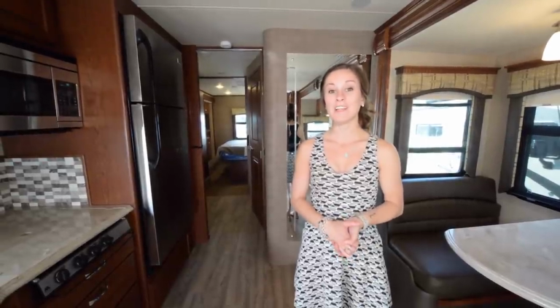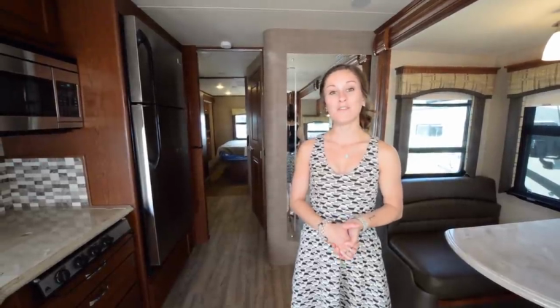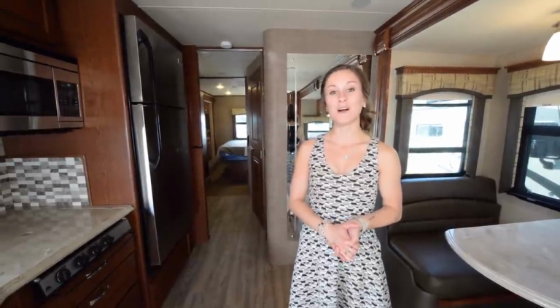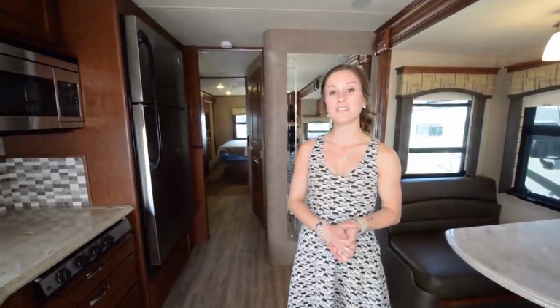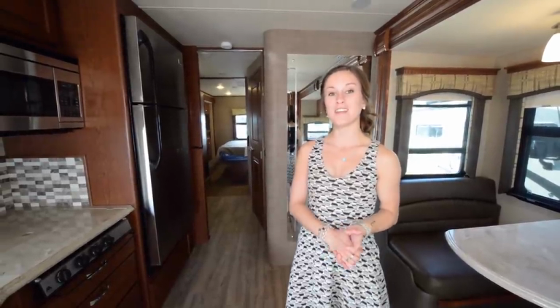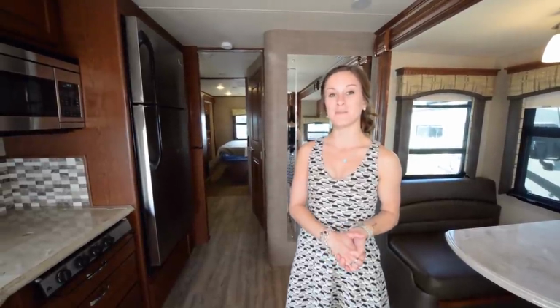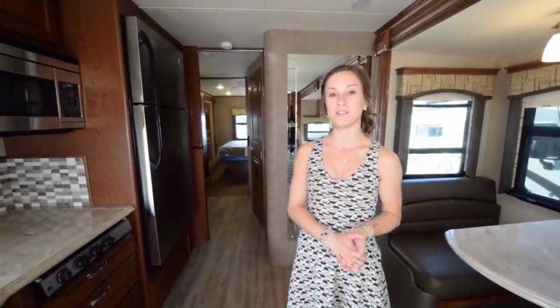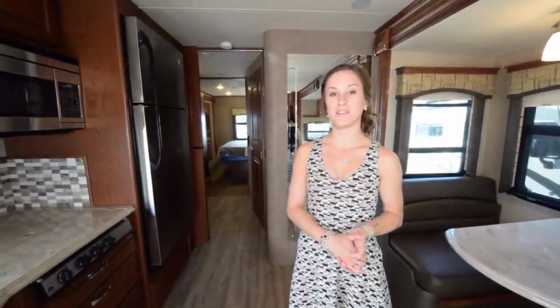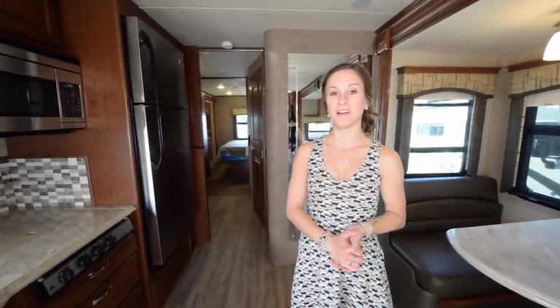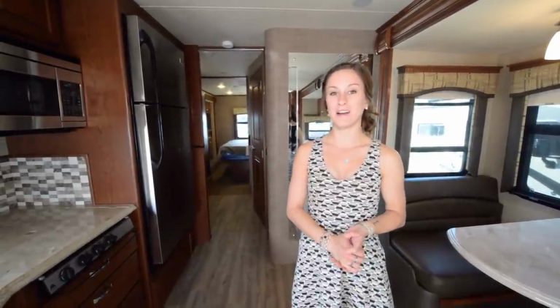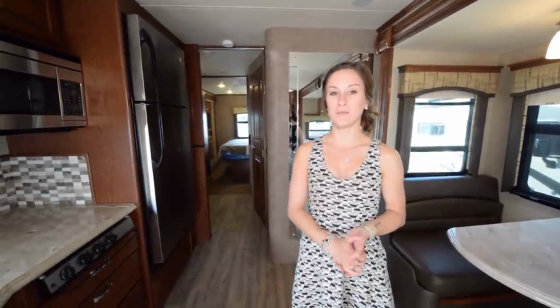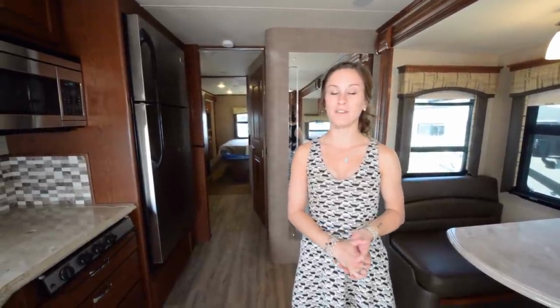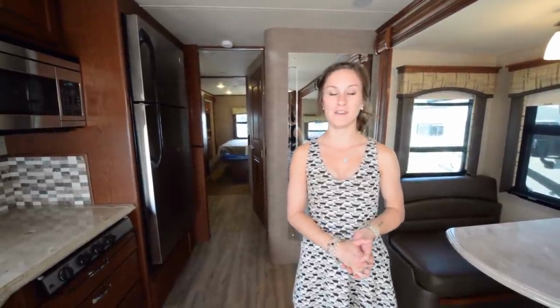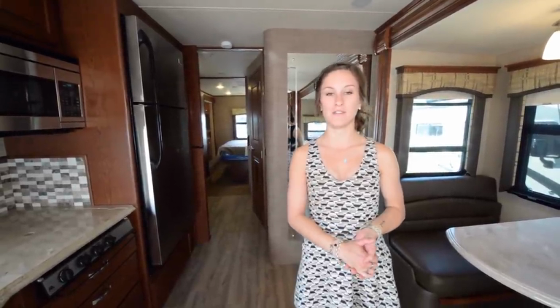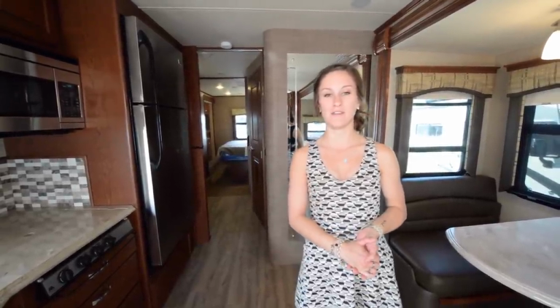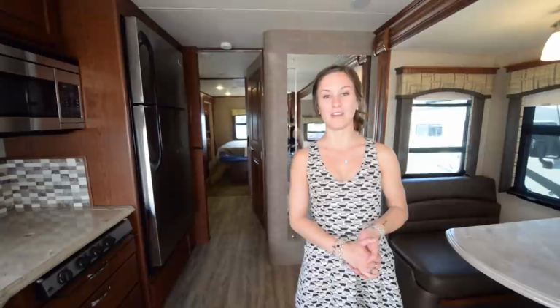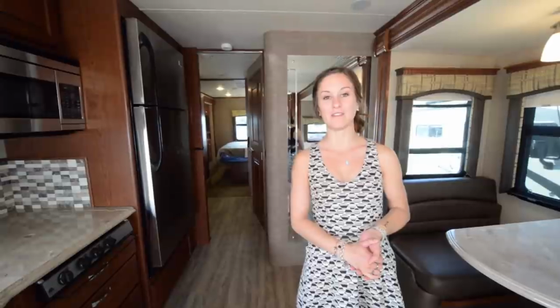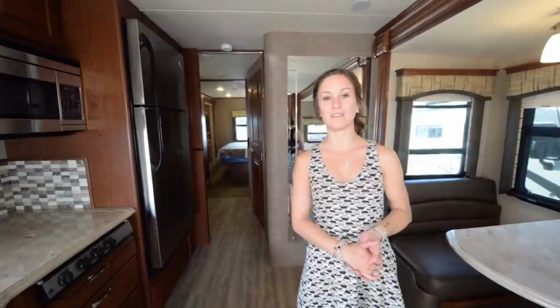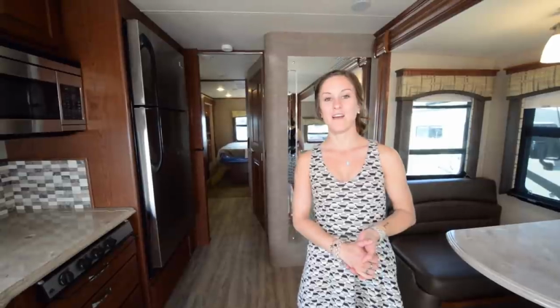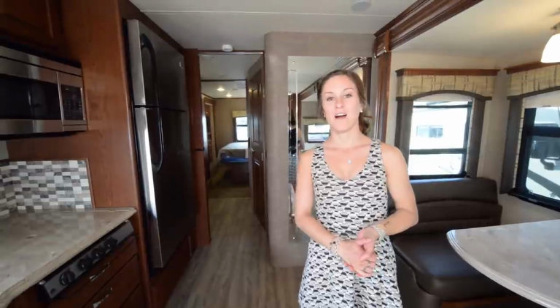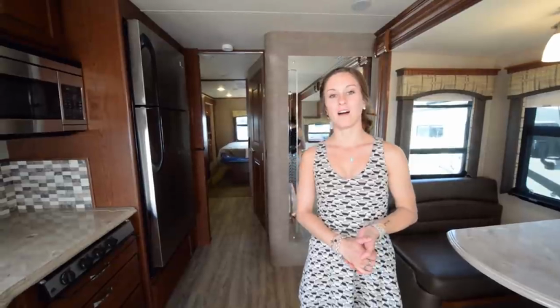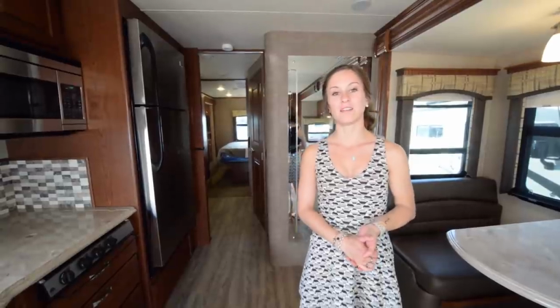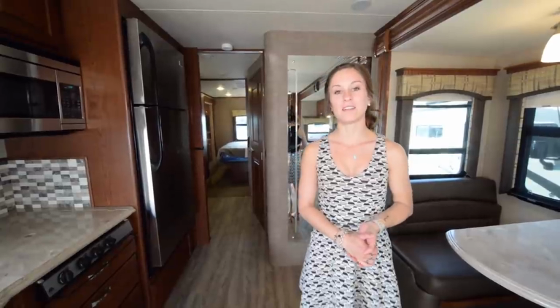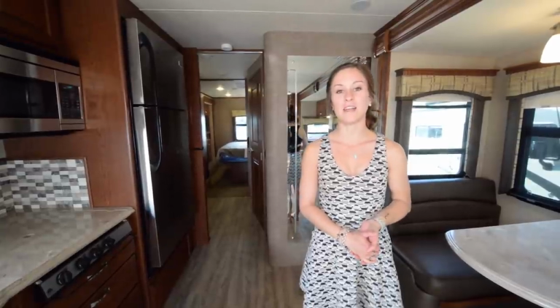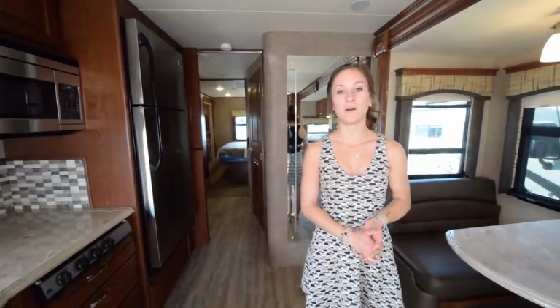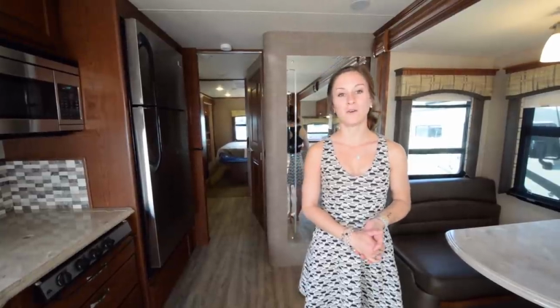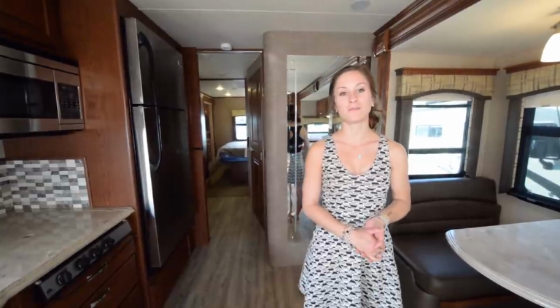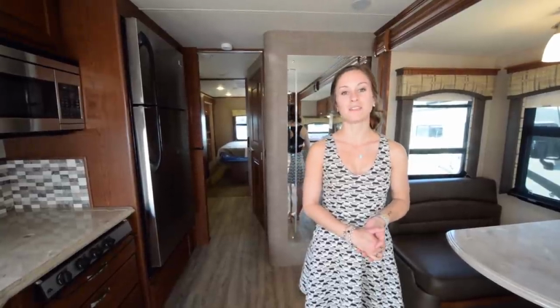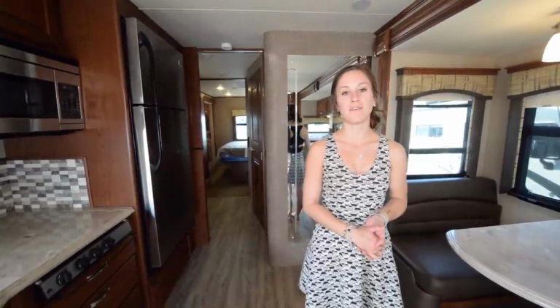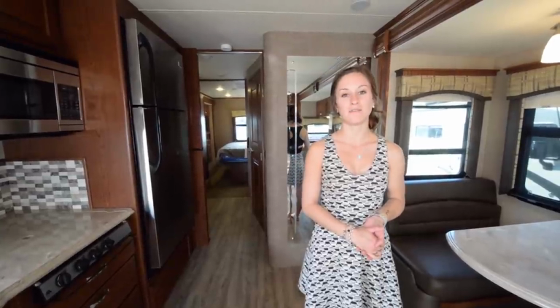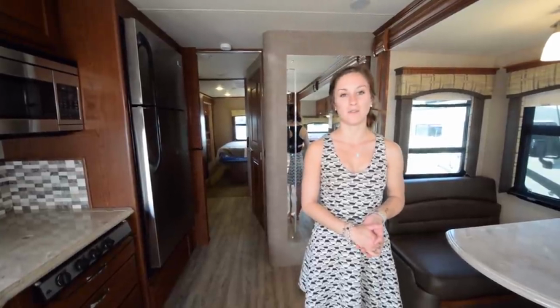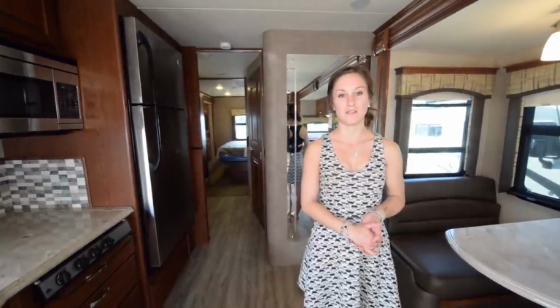Thanks for watching and be sure to check out more of our touring videos at tinyhome.tours.